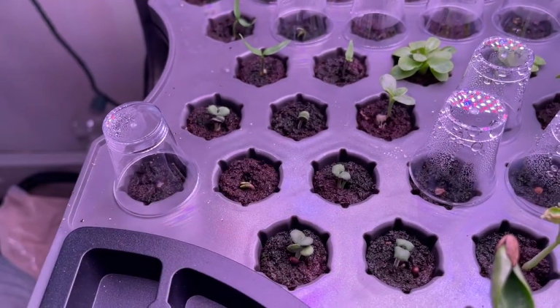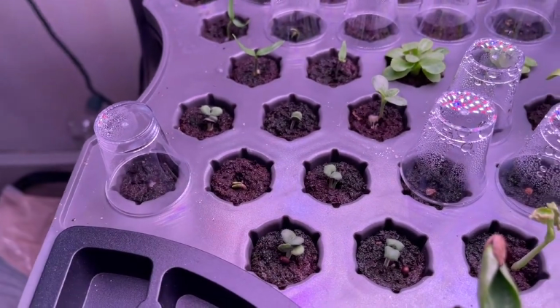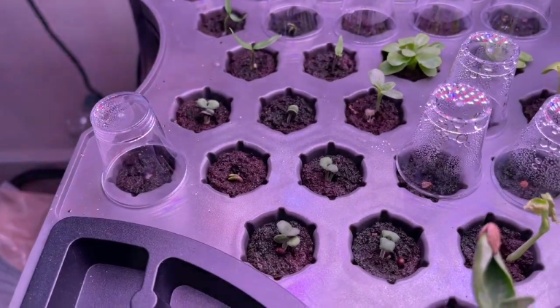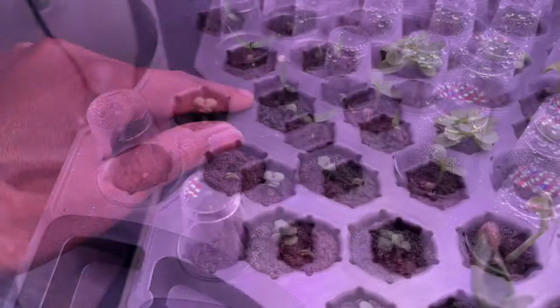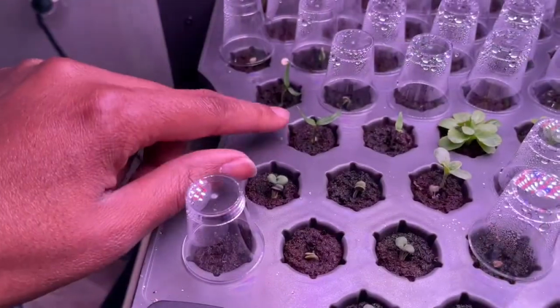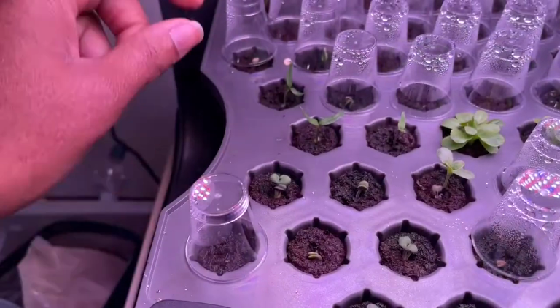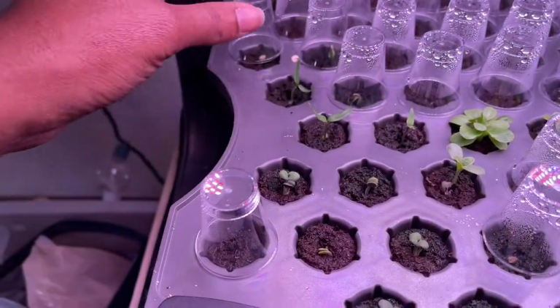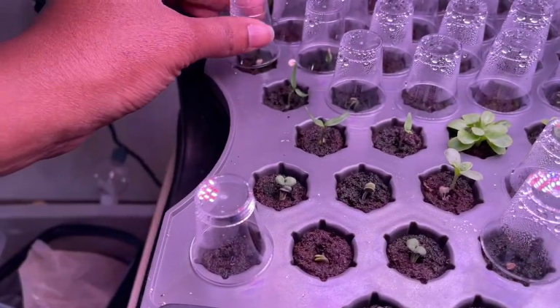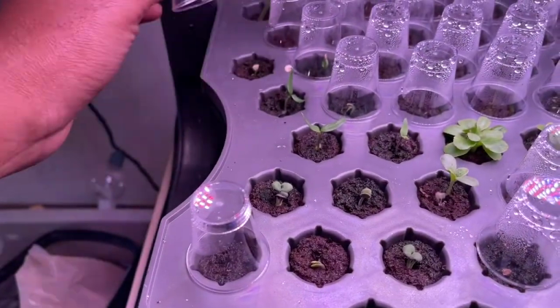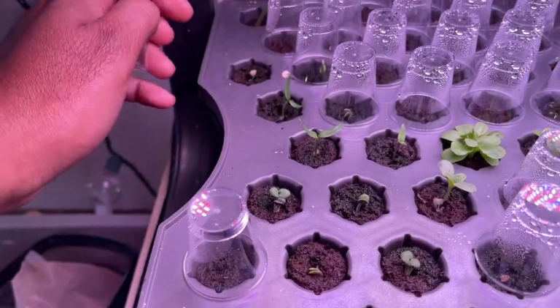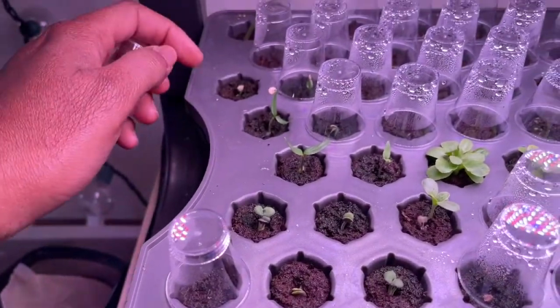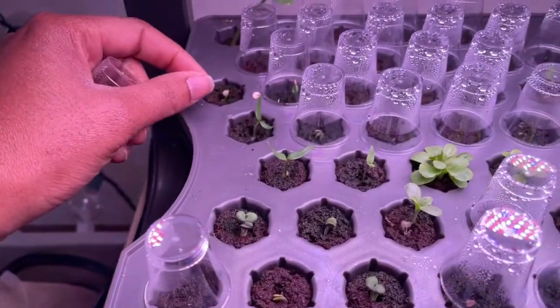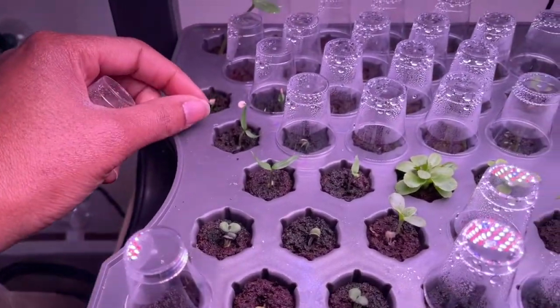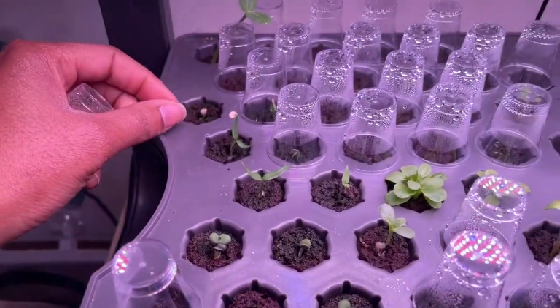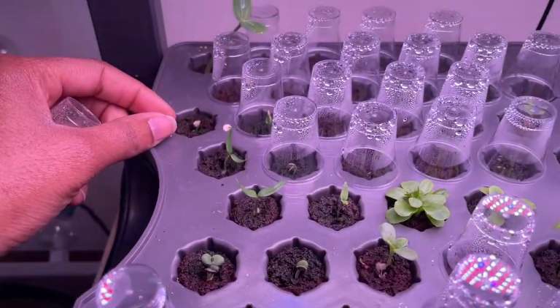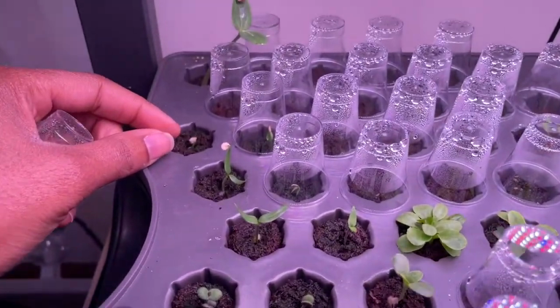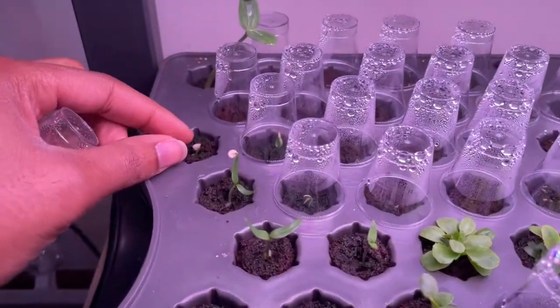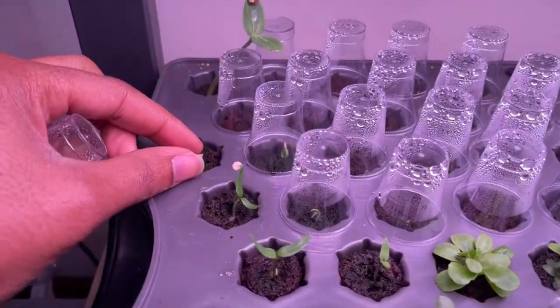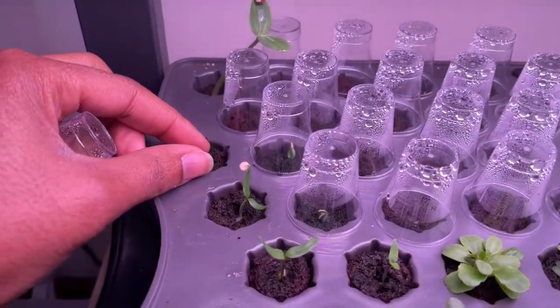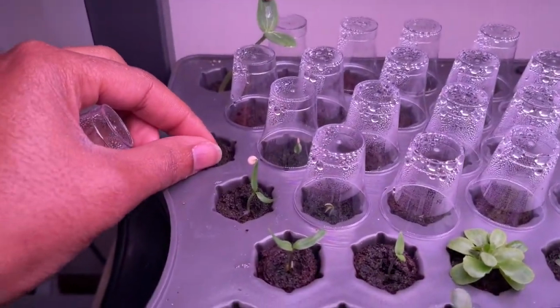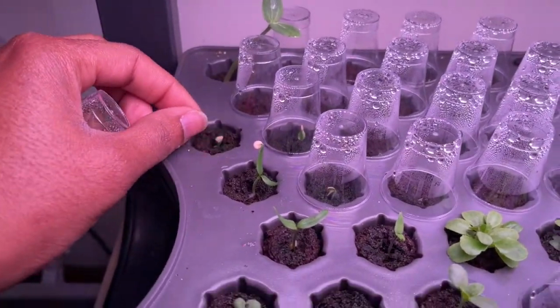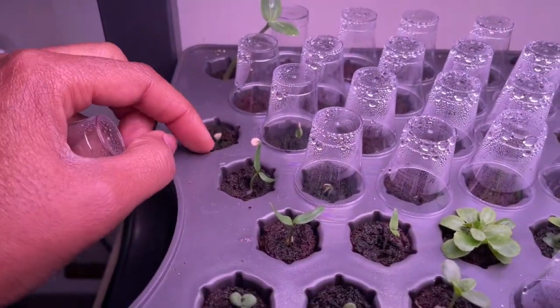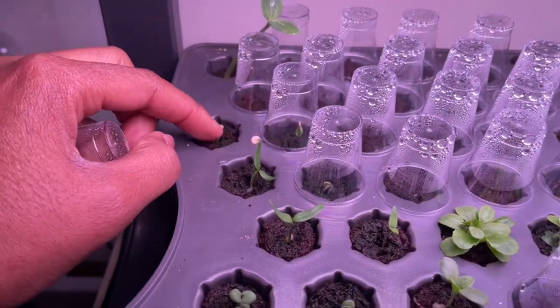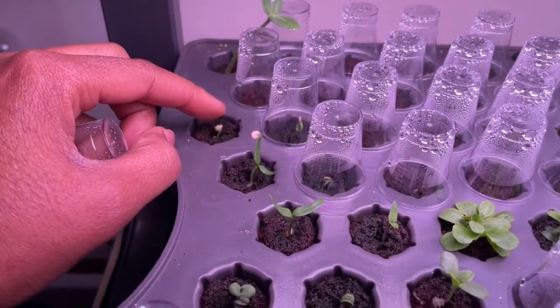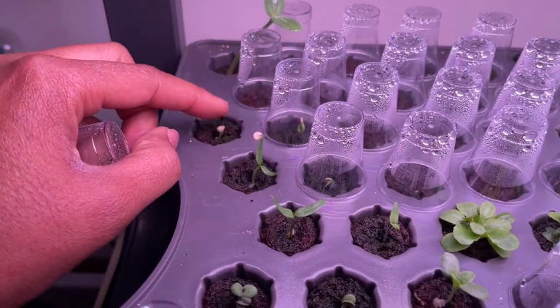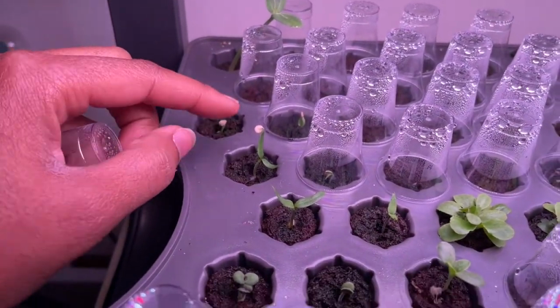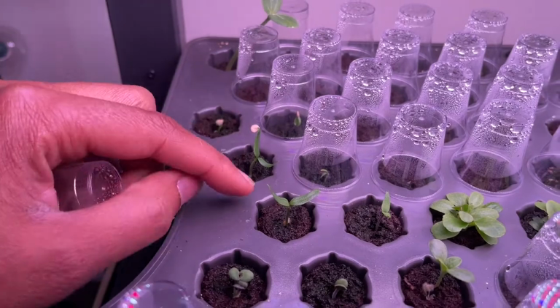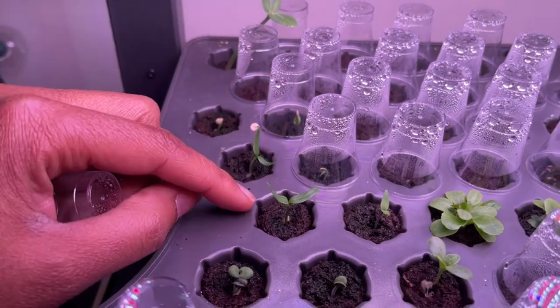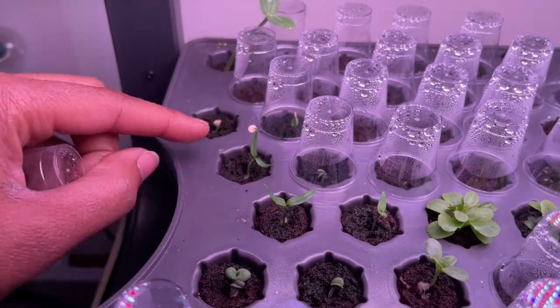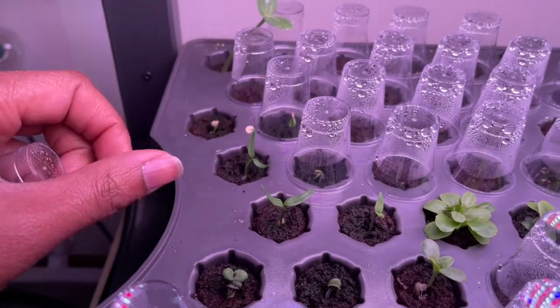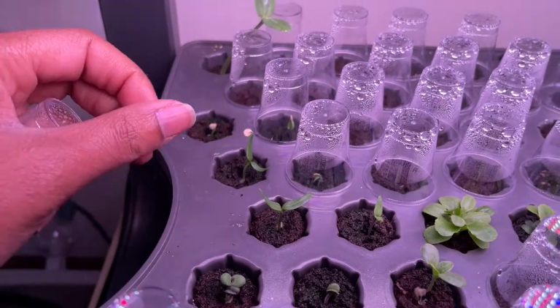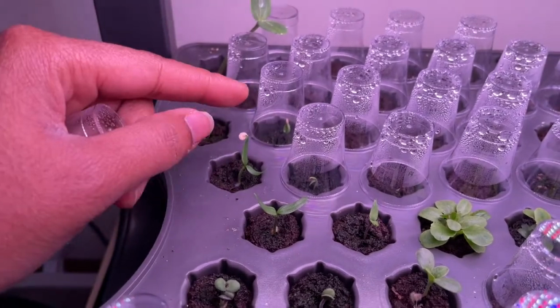We have Sadie. These are Yellow Monster Peppers. All three of those germinated.